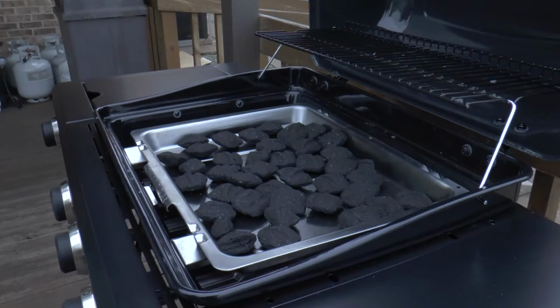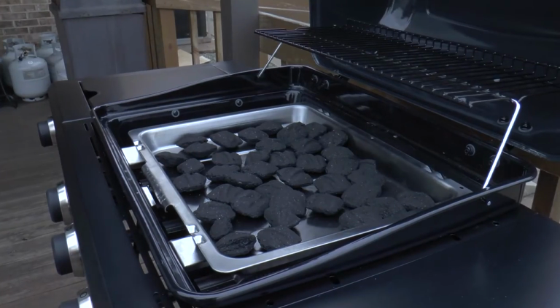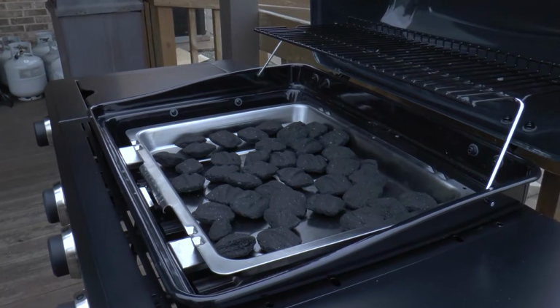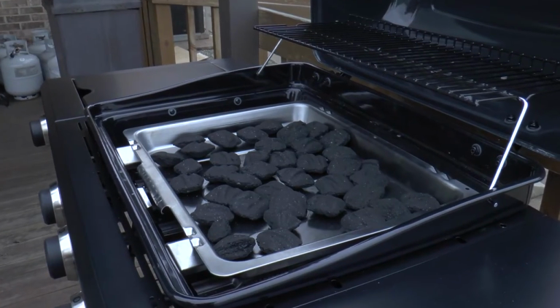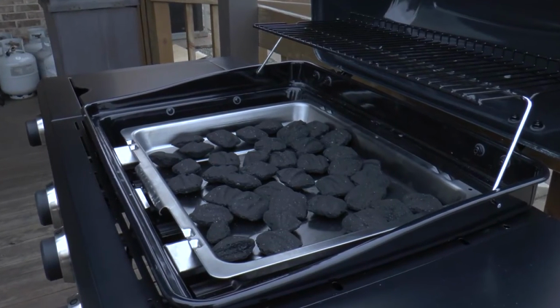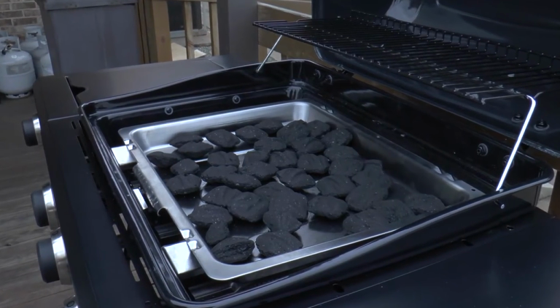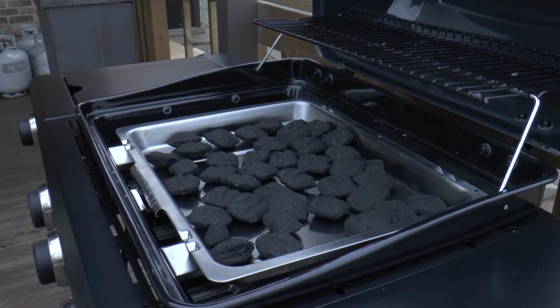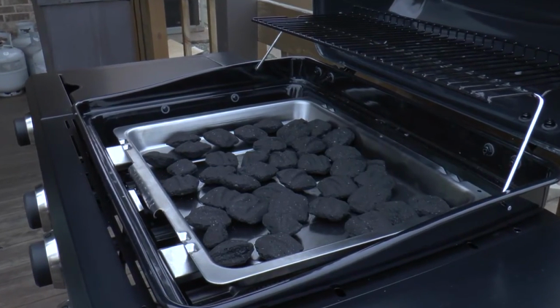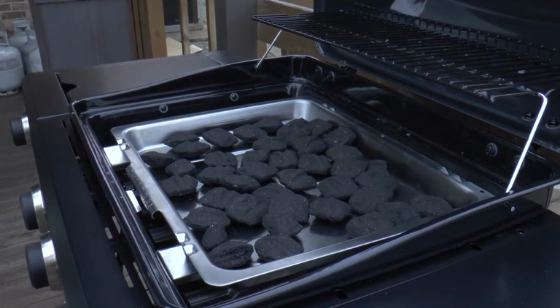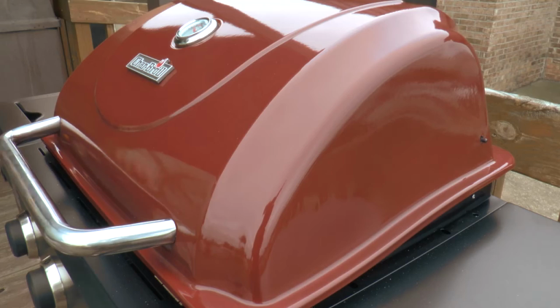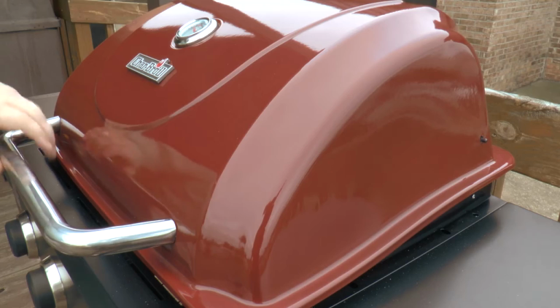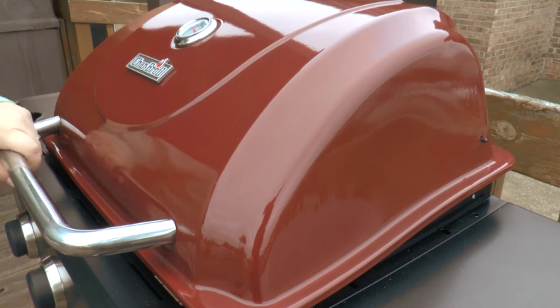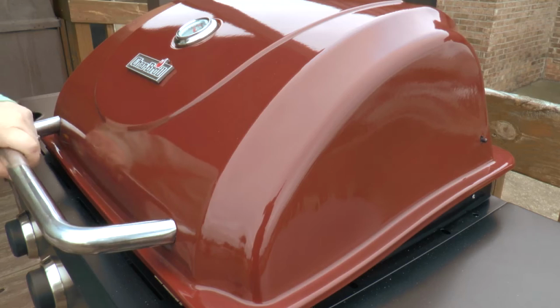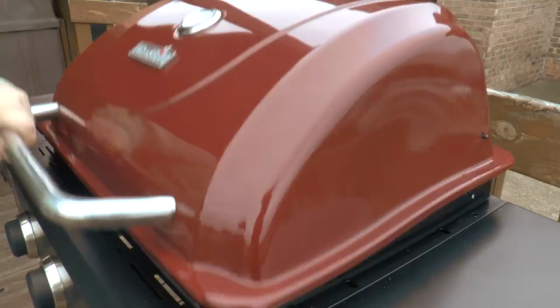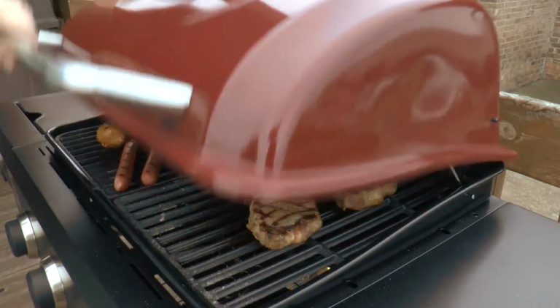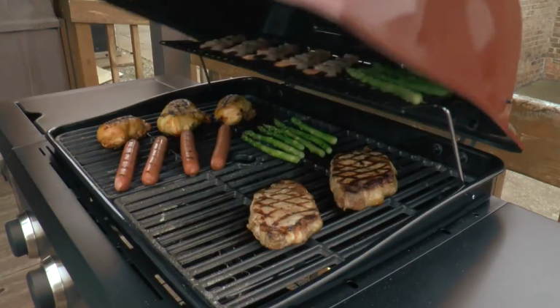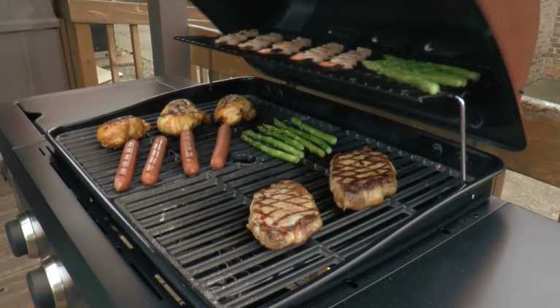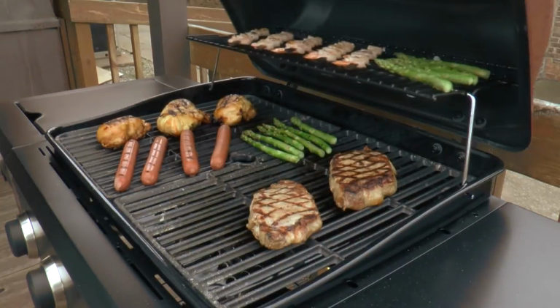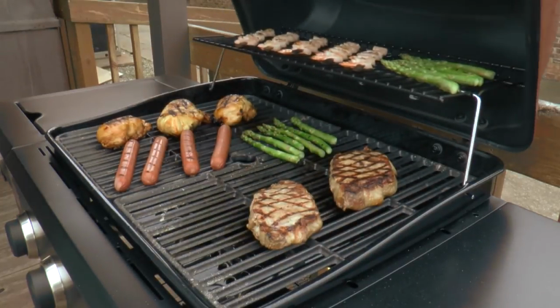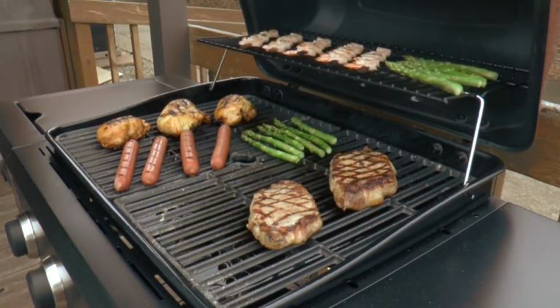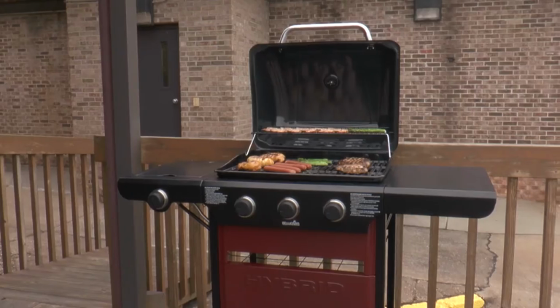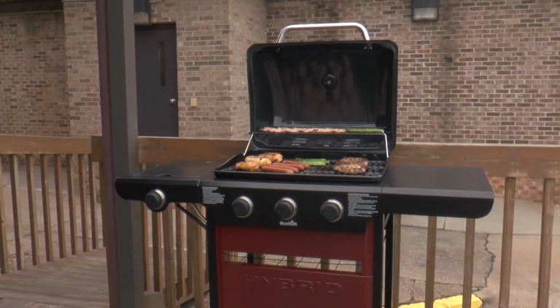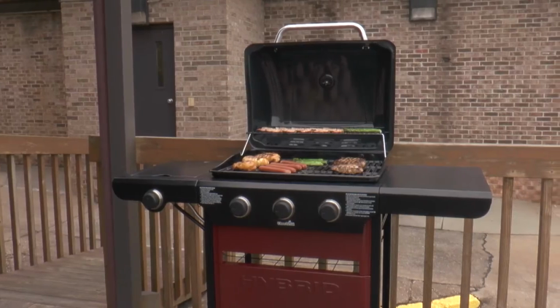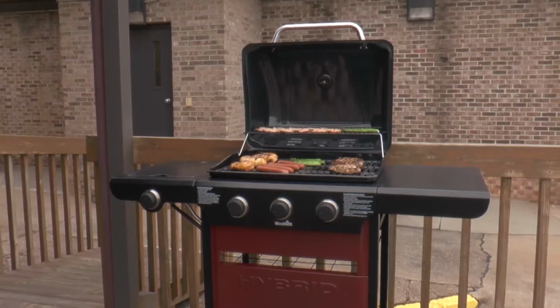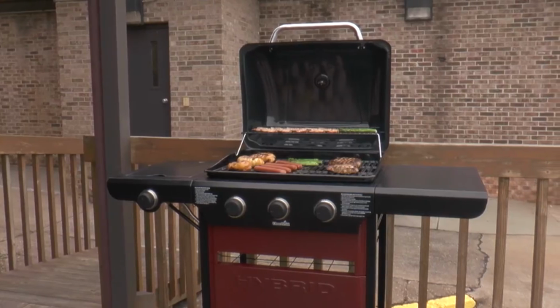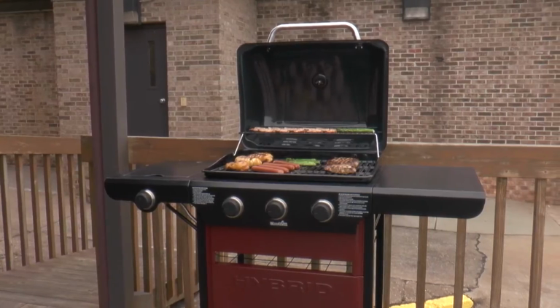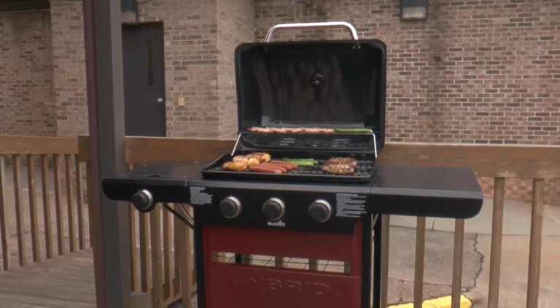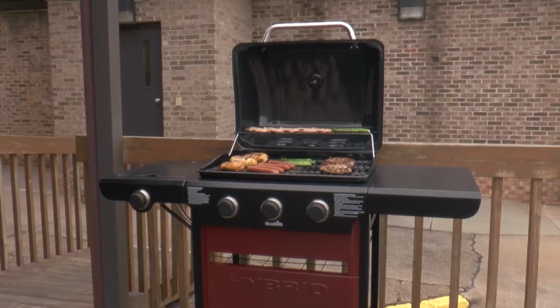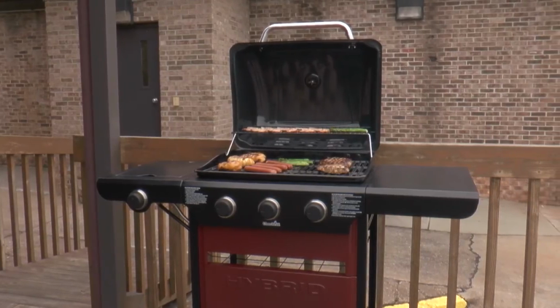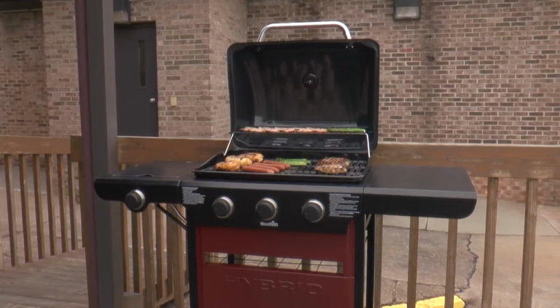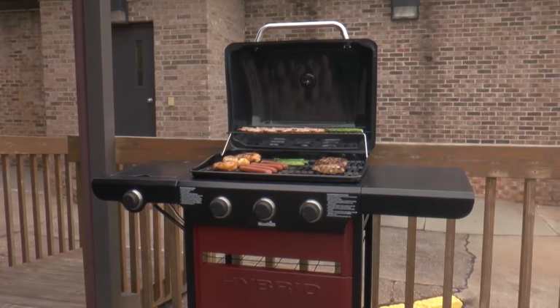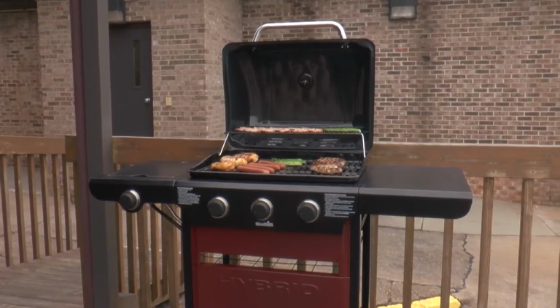No lighter fluid required, and no air dampers to adjust. Finally, charcoal grilling made easy.